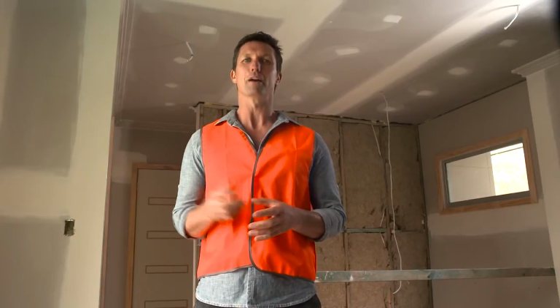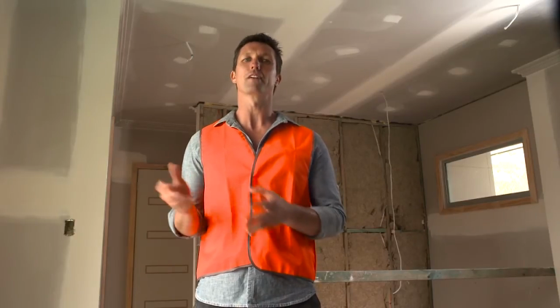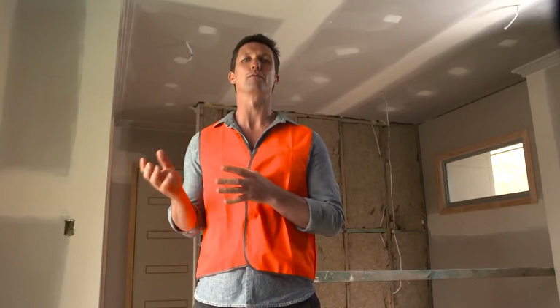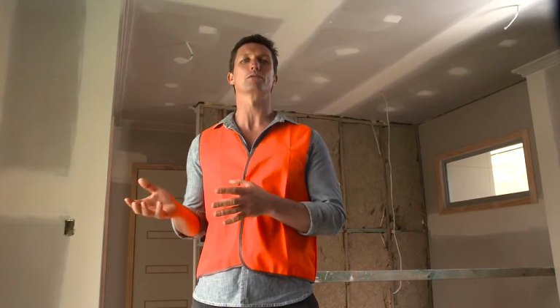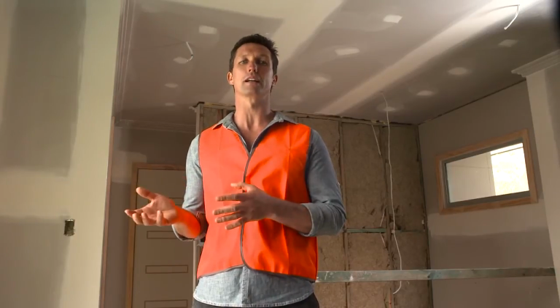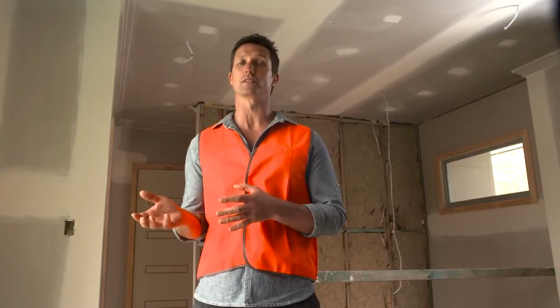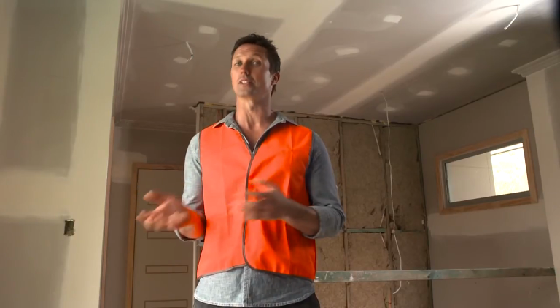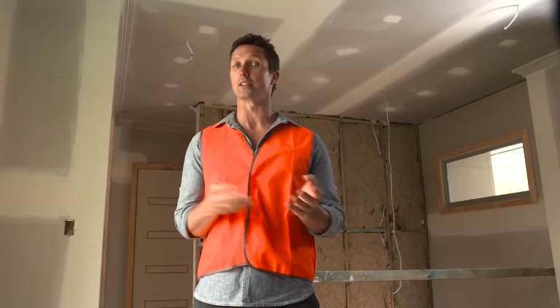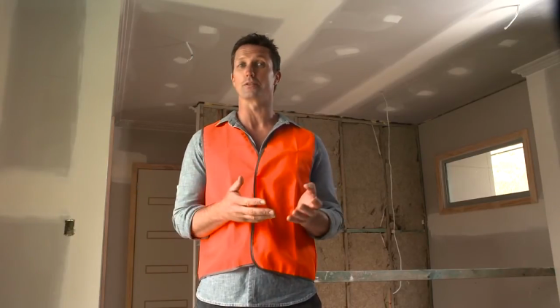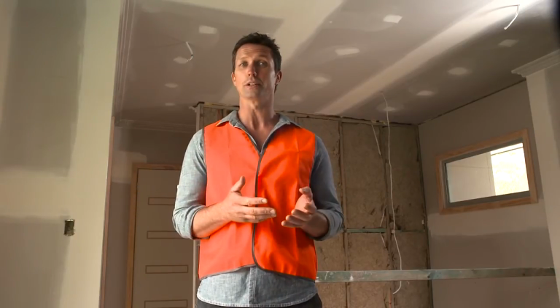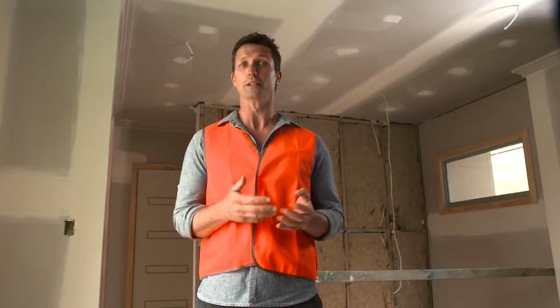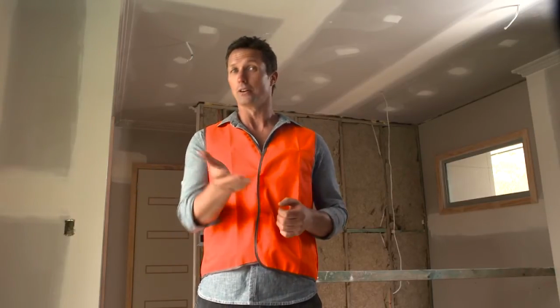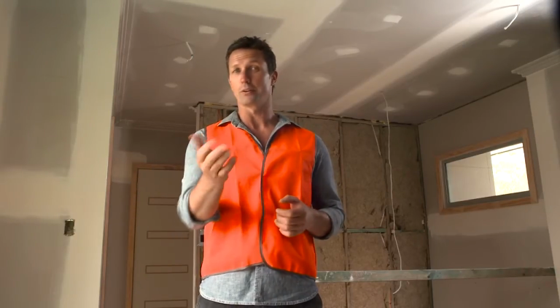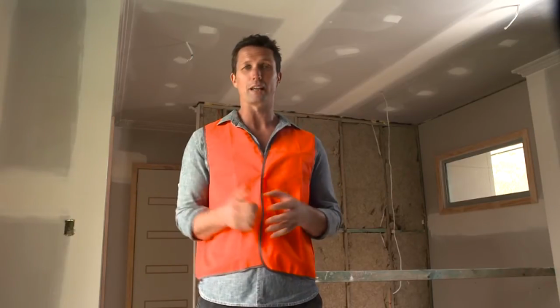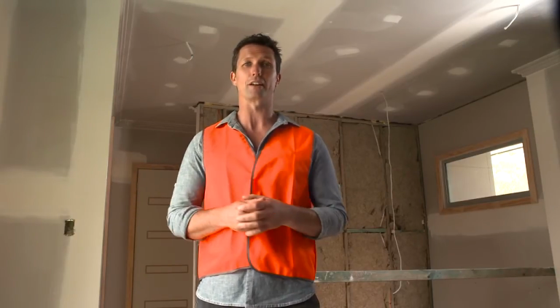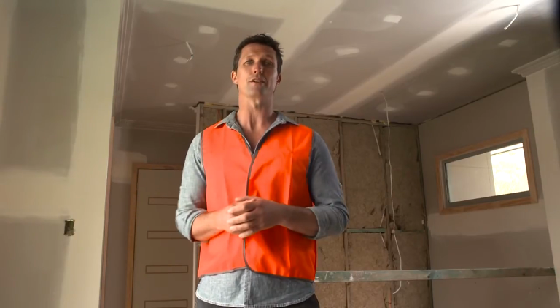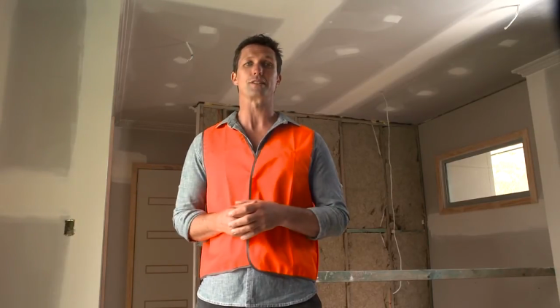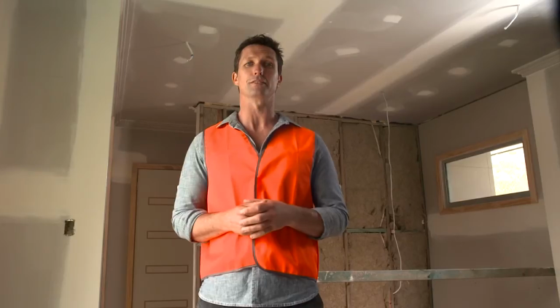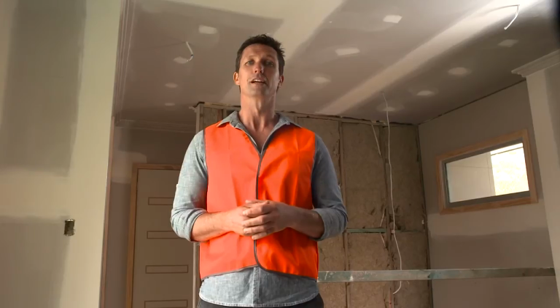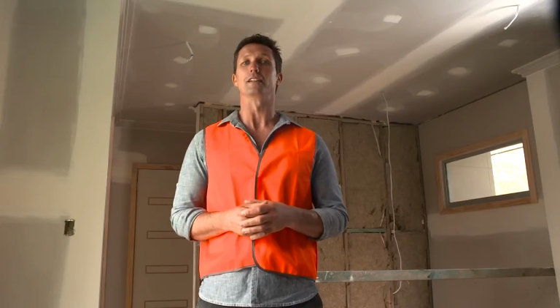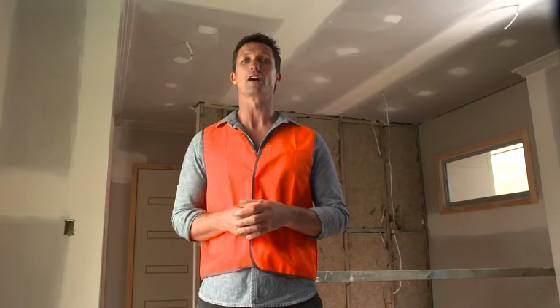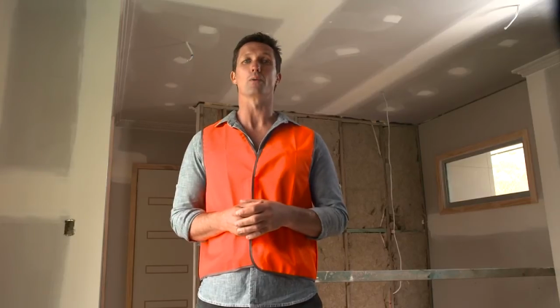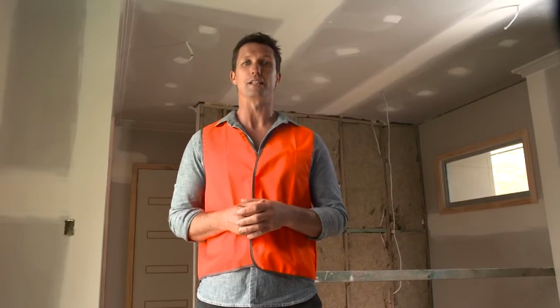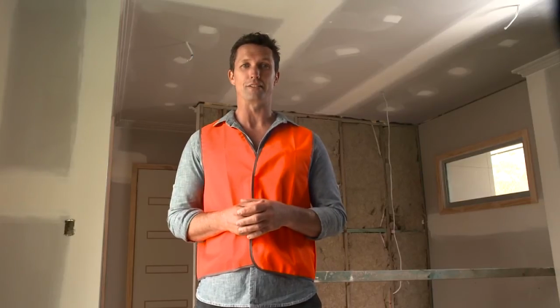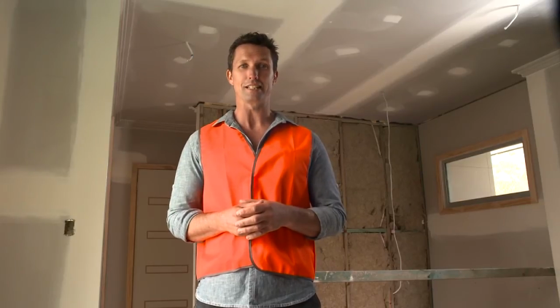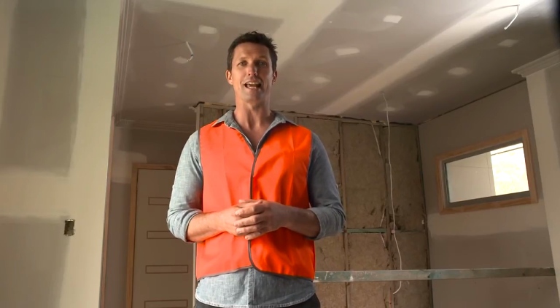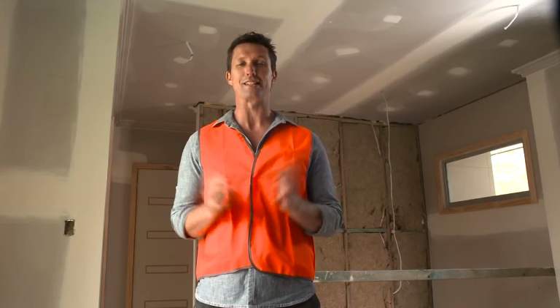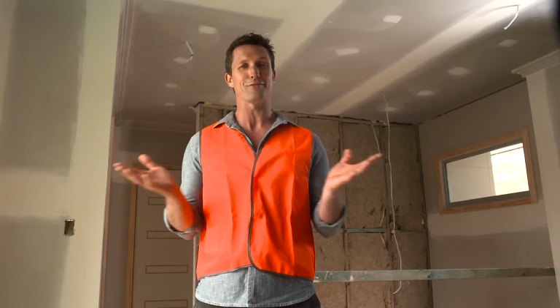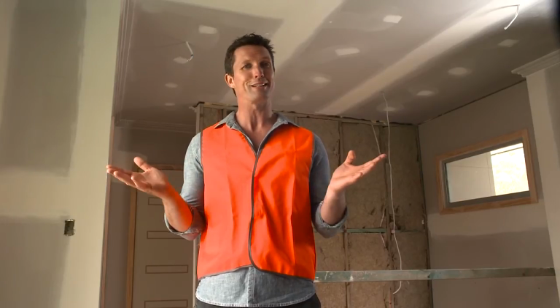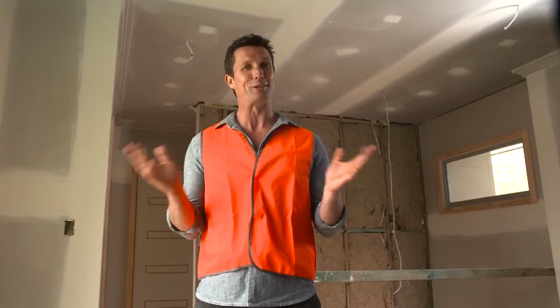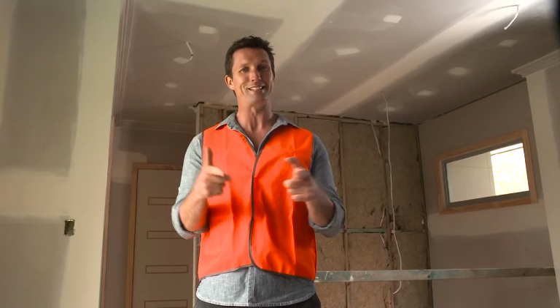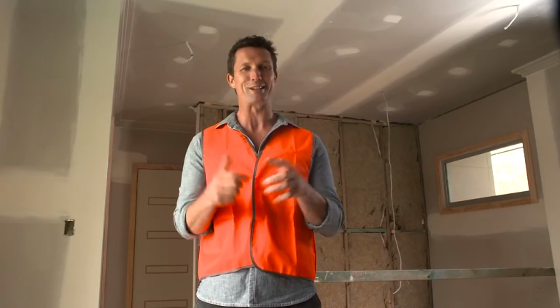Bradford have well-trained installers who can do it for you, or if you want to give it a go yourself, the DIY DVD has everything you need to know.